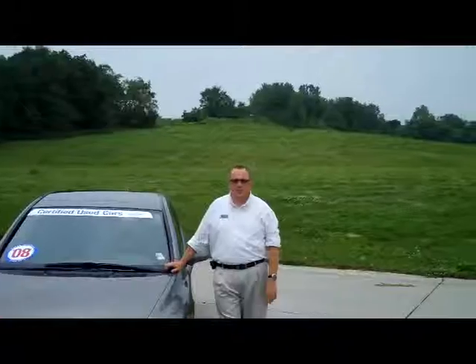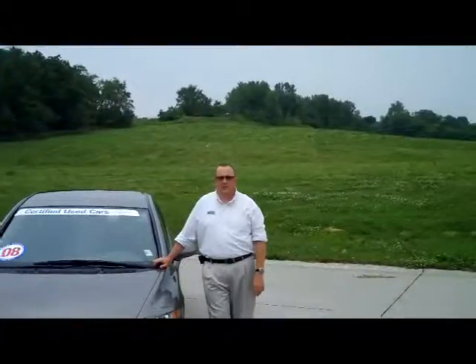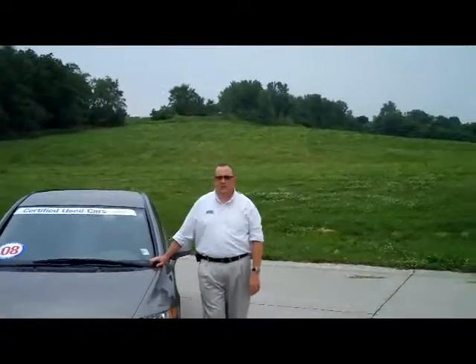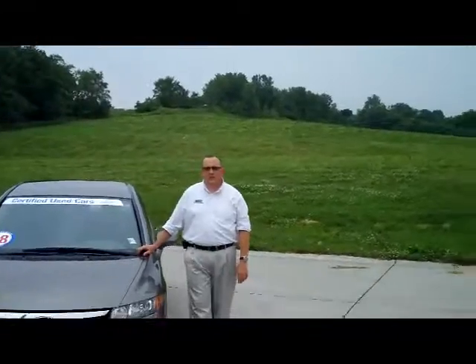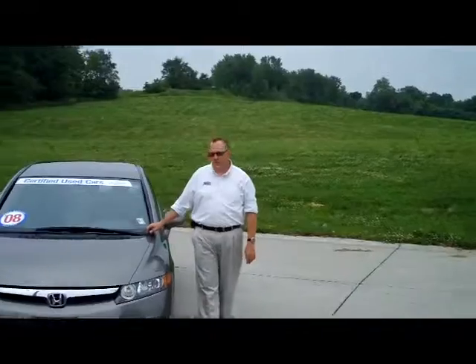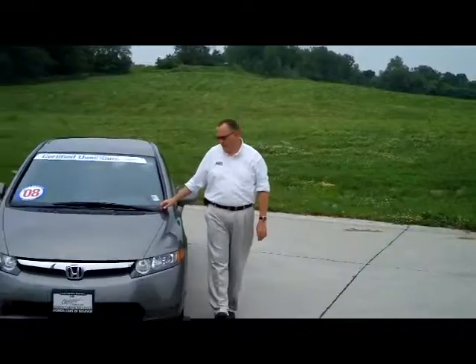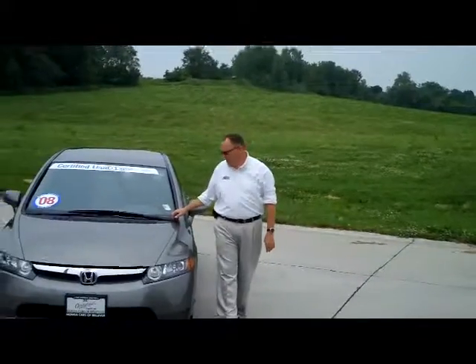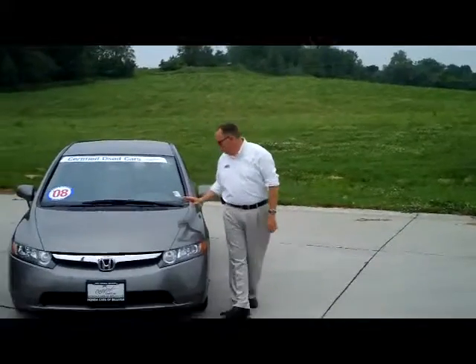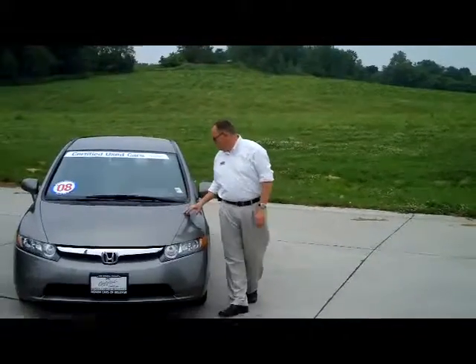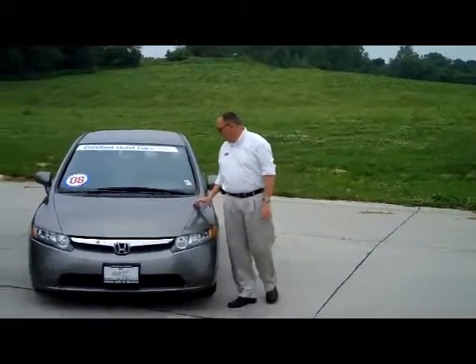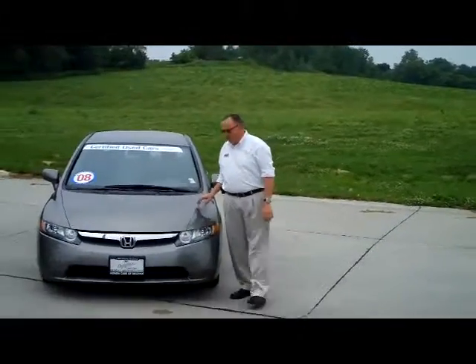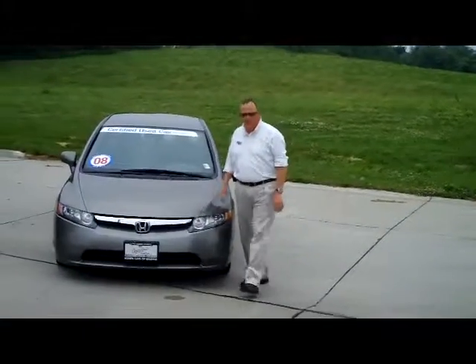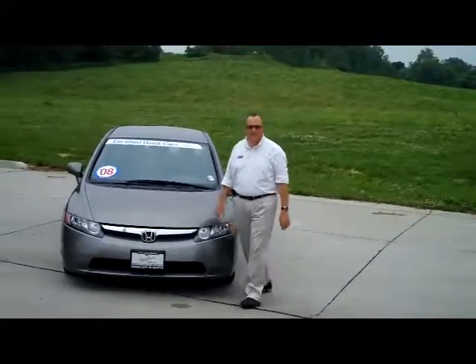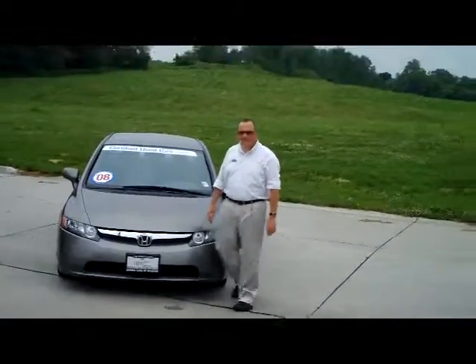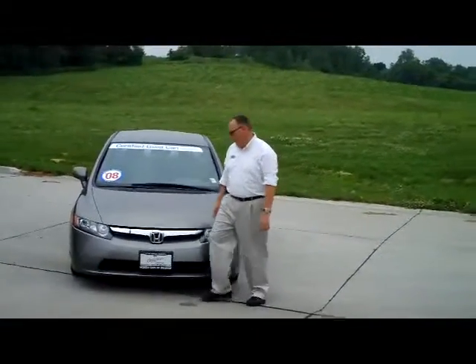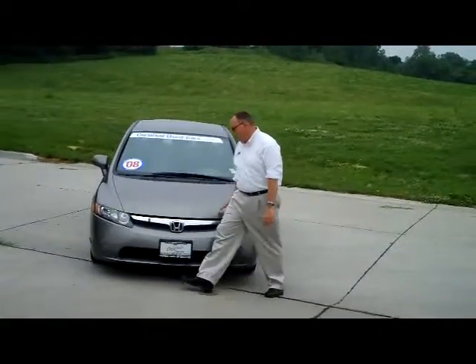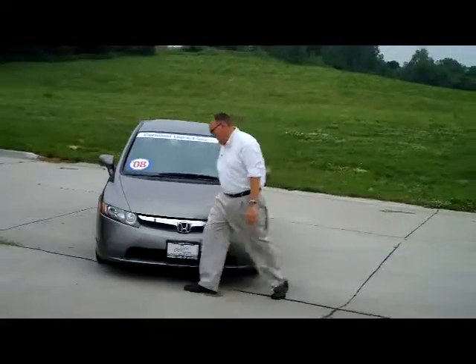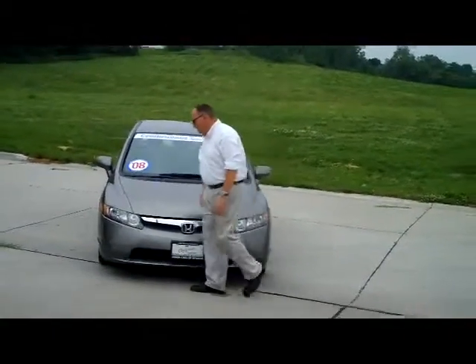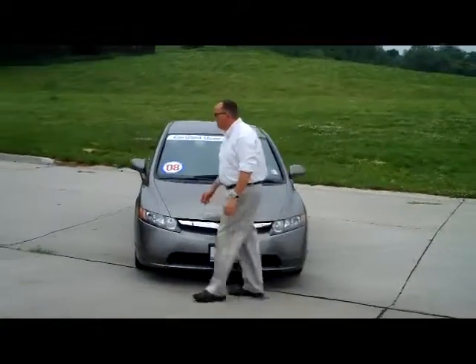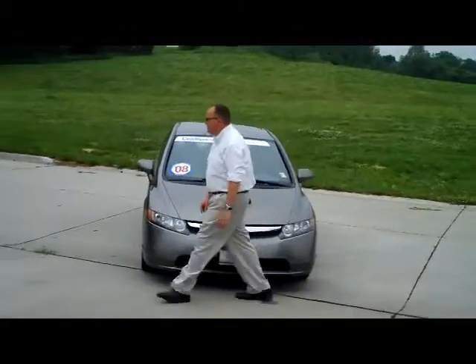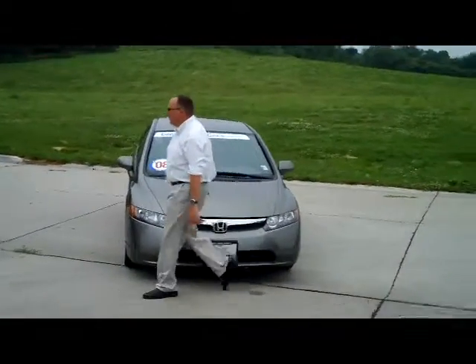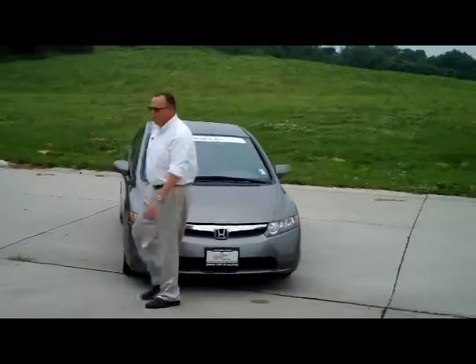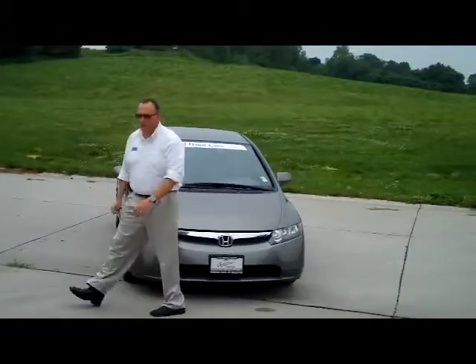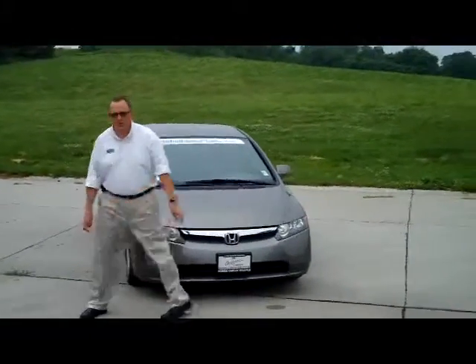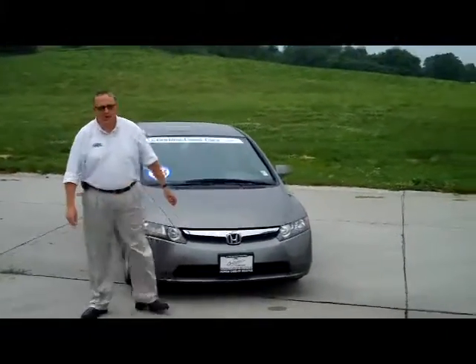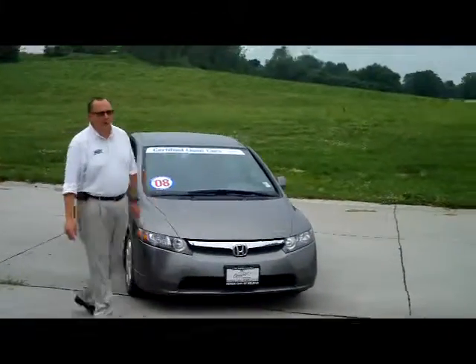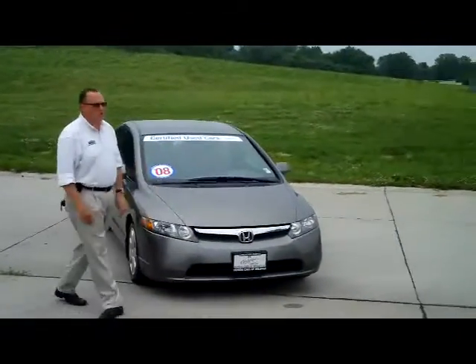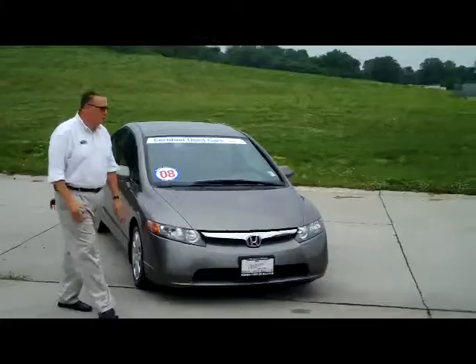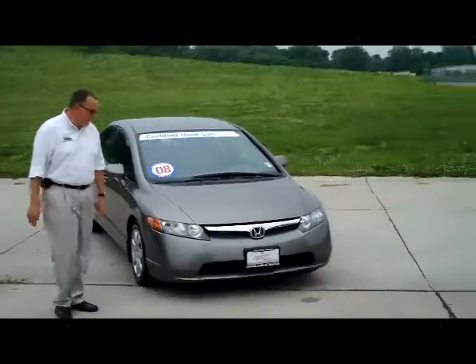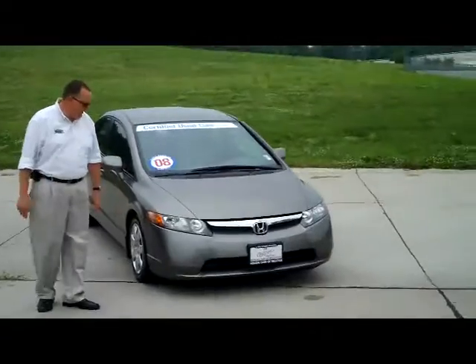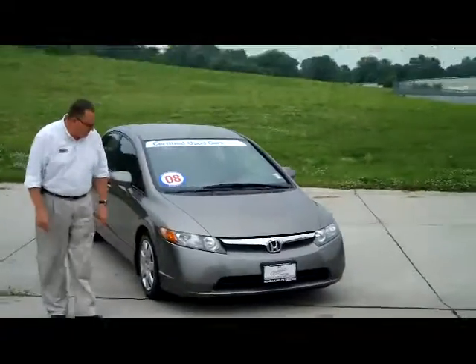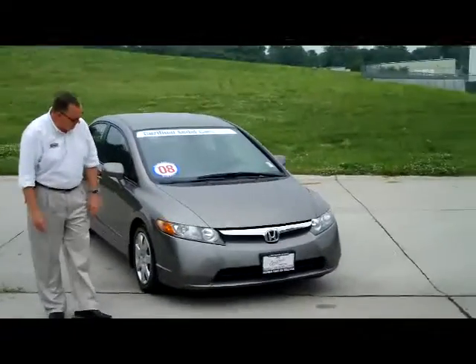I'm Kelly here for the Honda Giant, here to show you this 2008 Honda Civic LX model. It's a one owner, new car trade, and only has 27,000 miles.